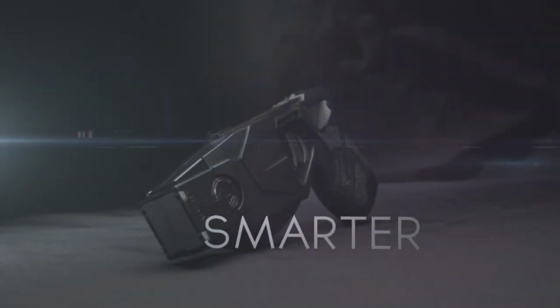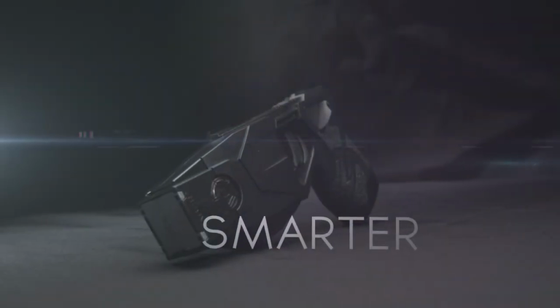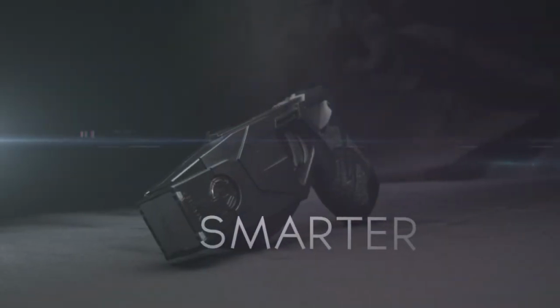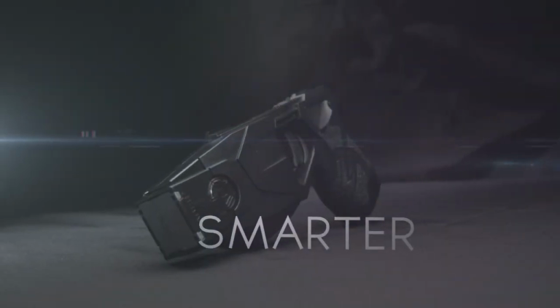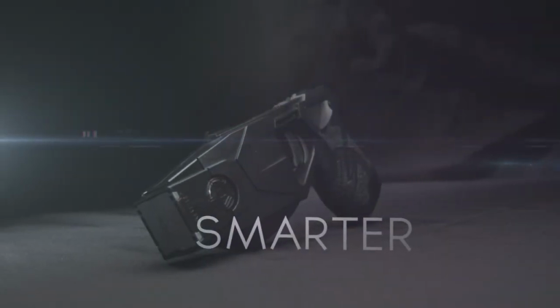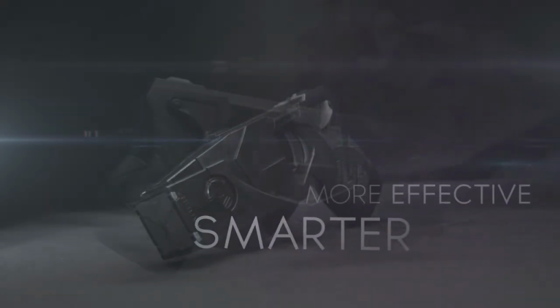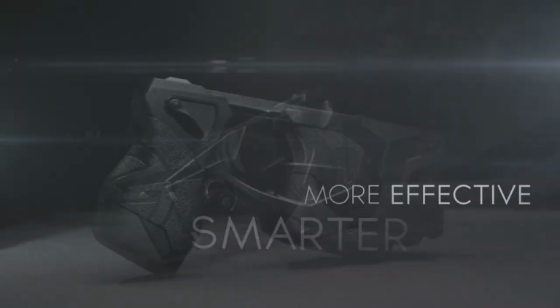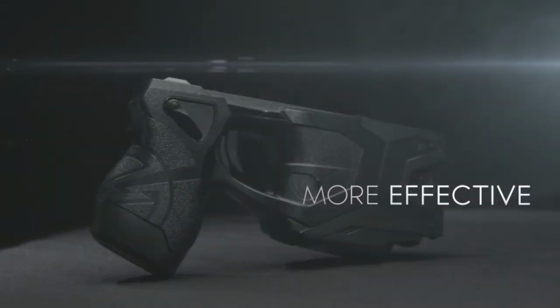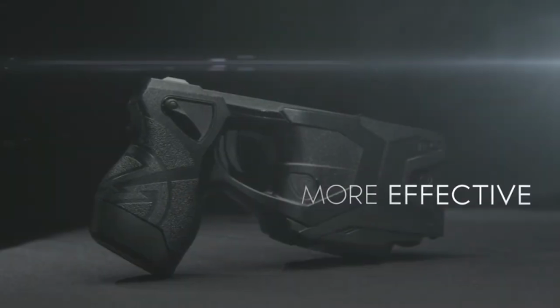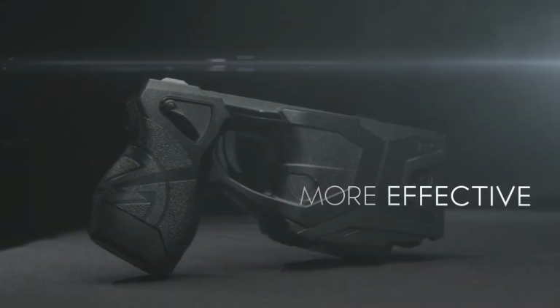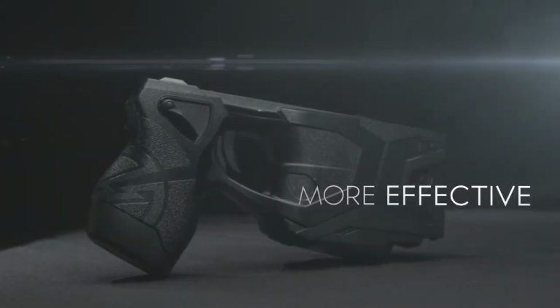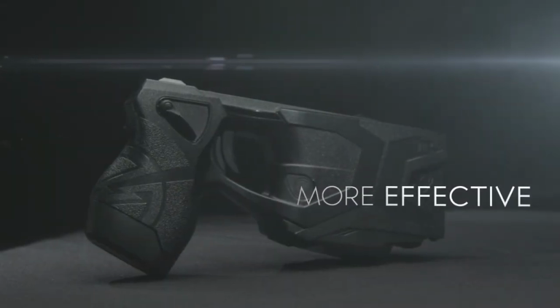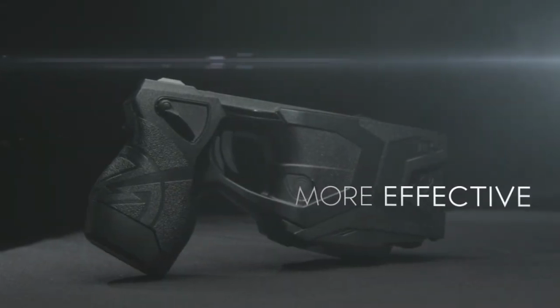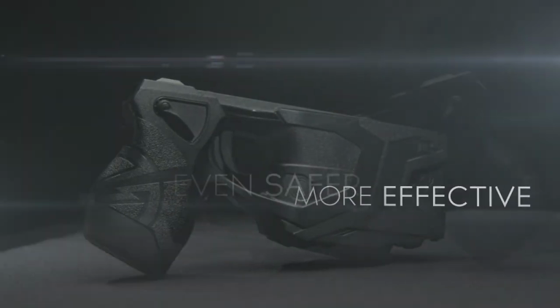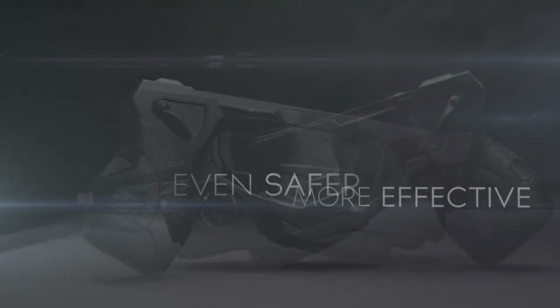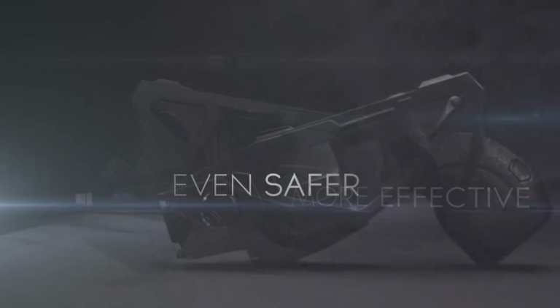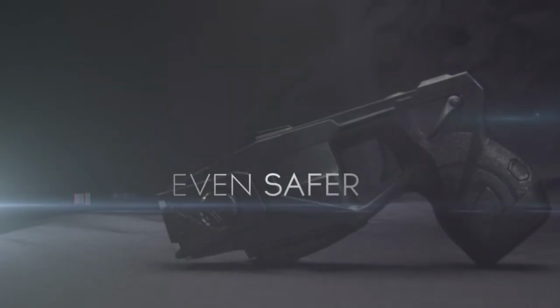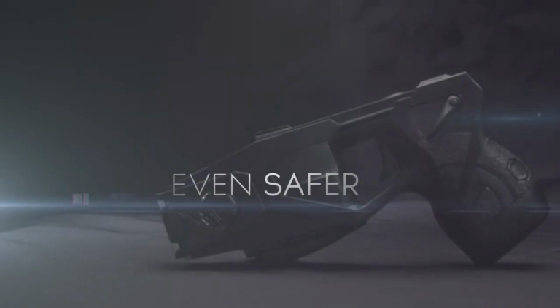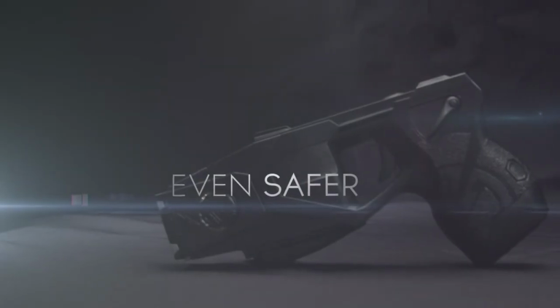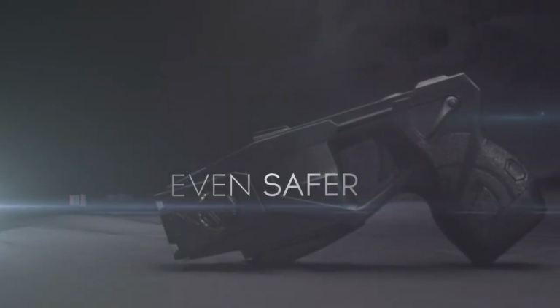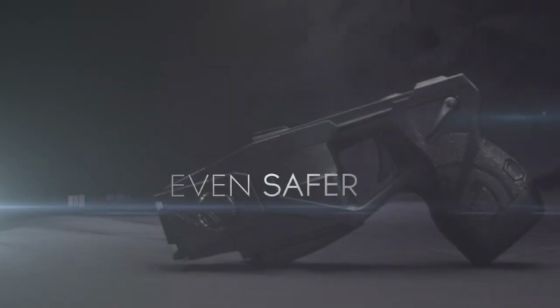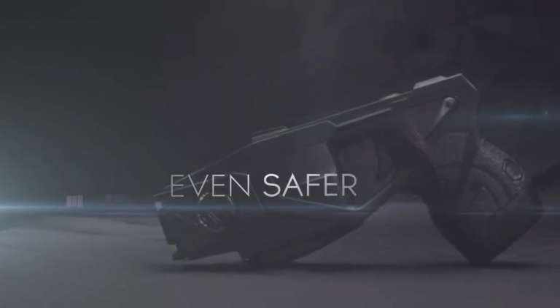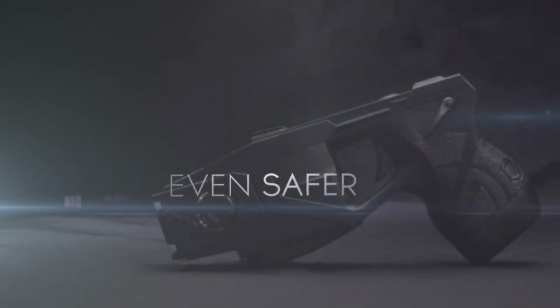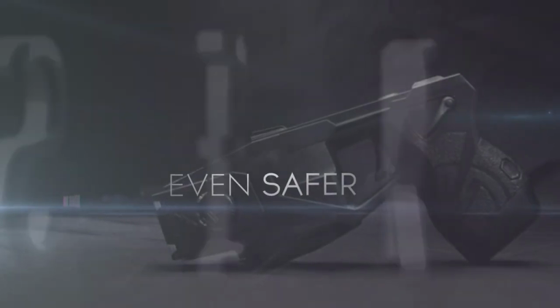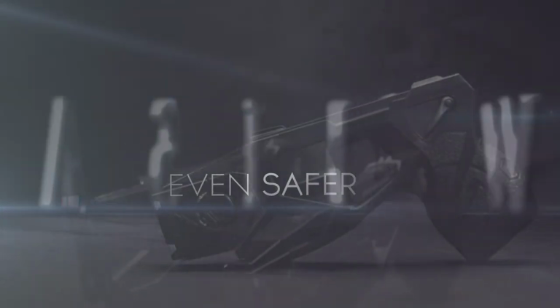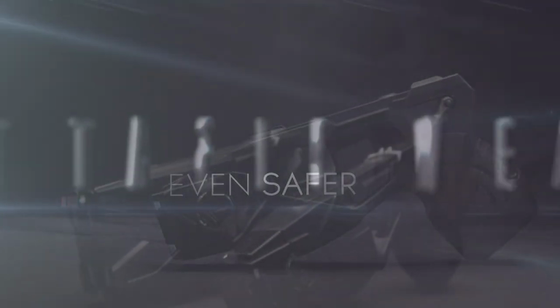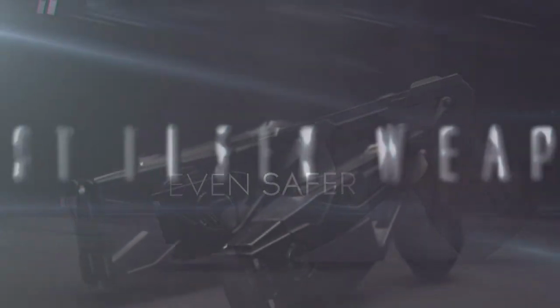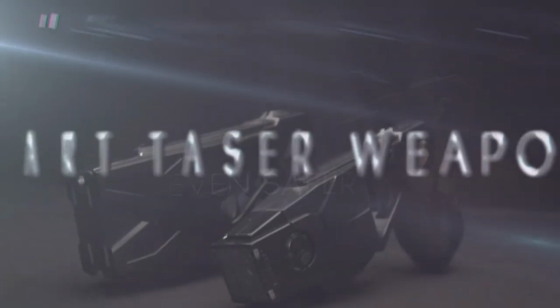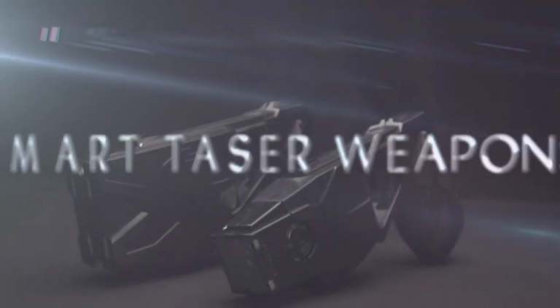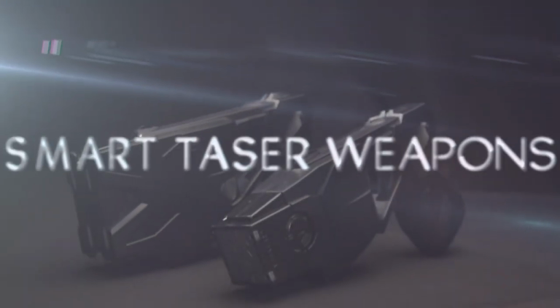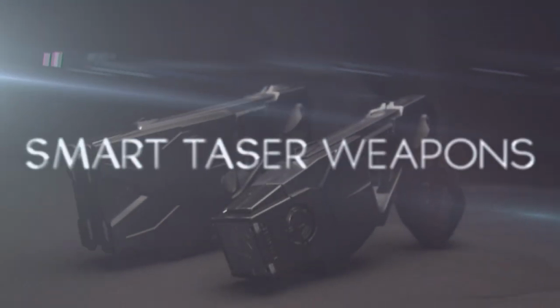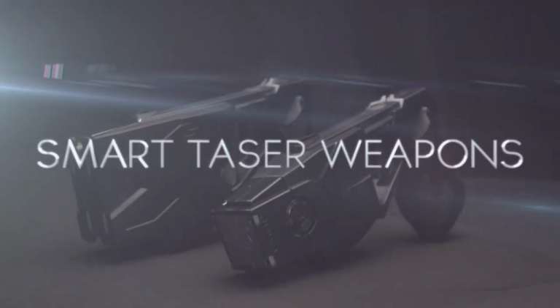Smarter, more effective, even safer. Welcome to the new line of smart TASER weapons.